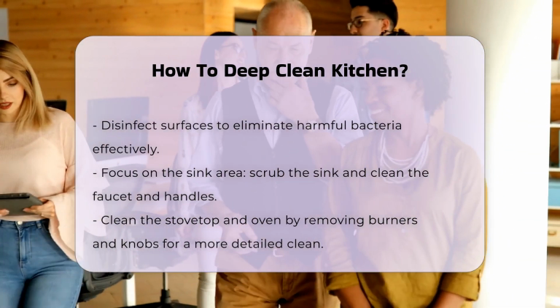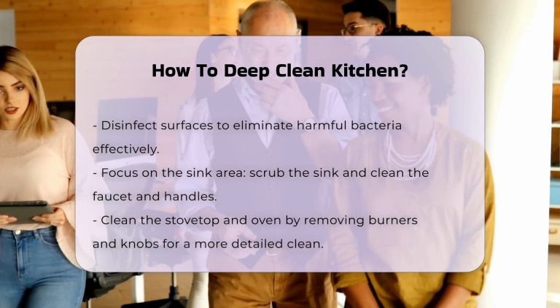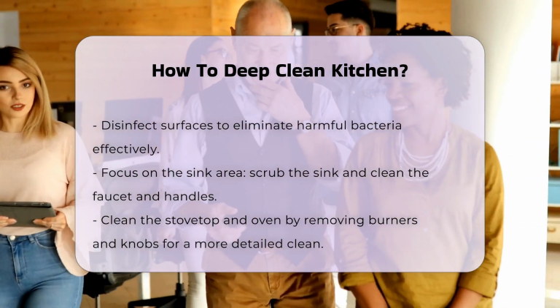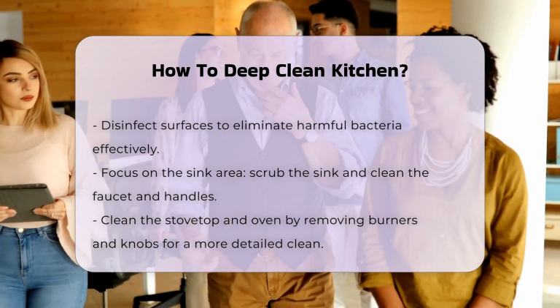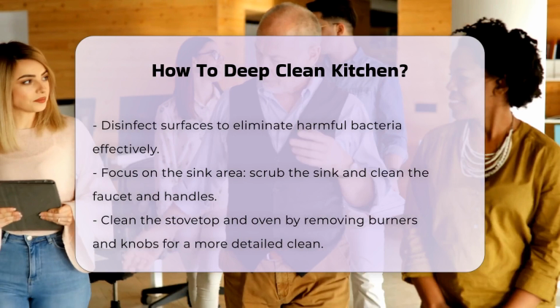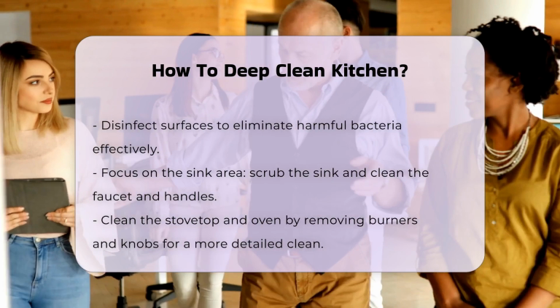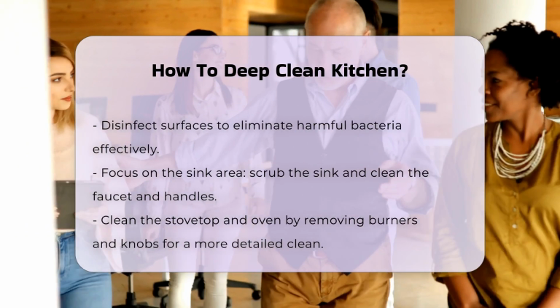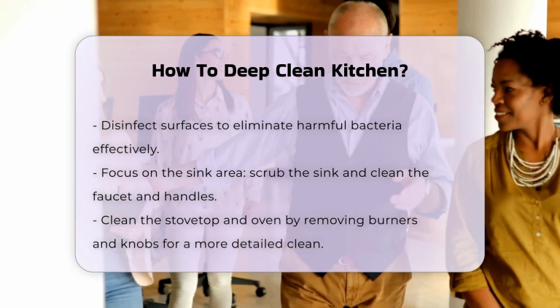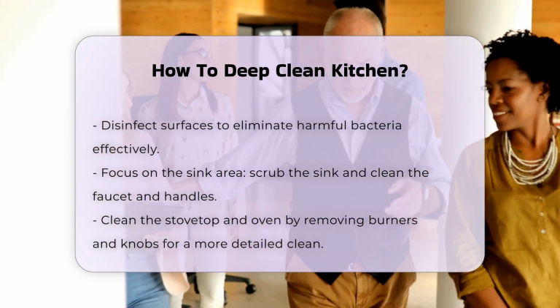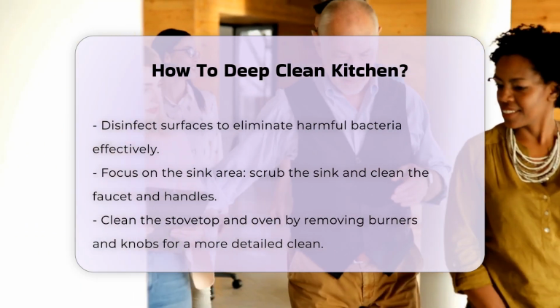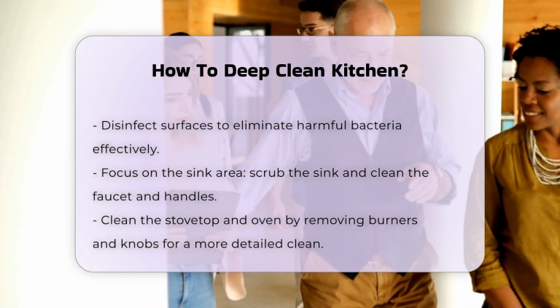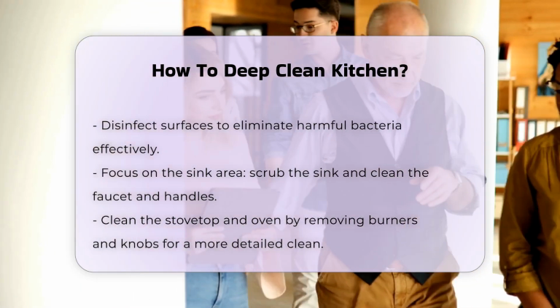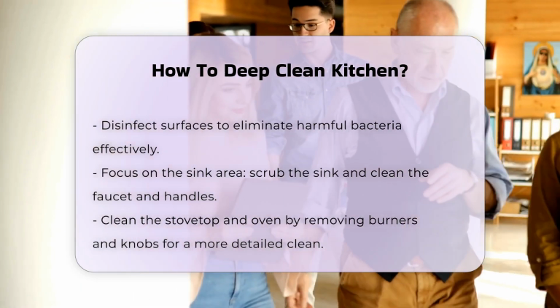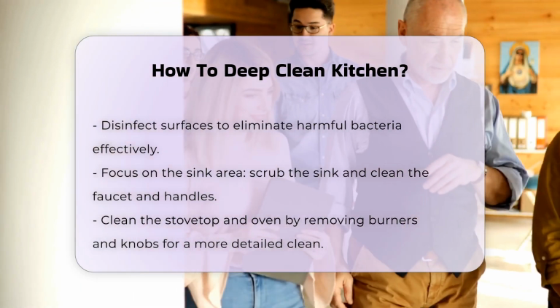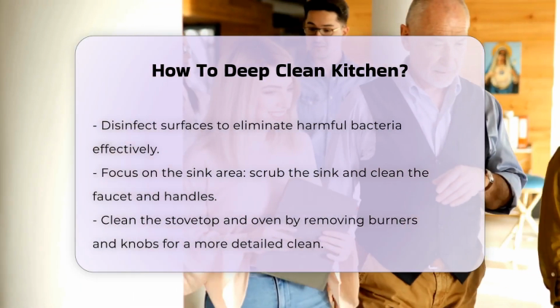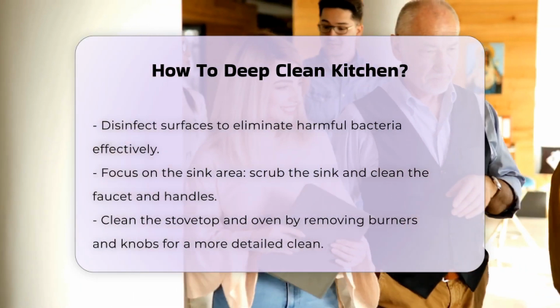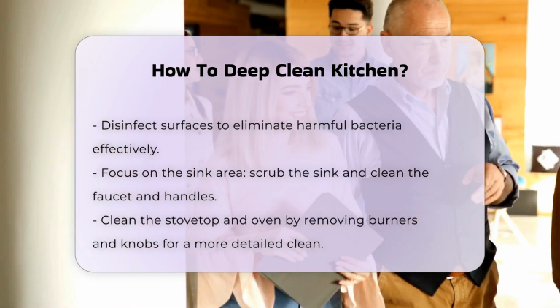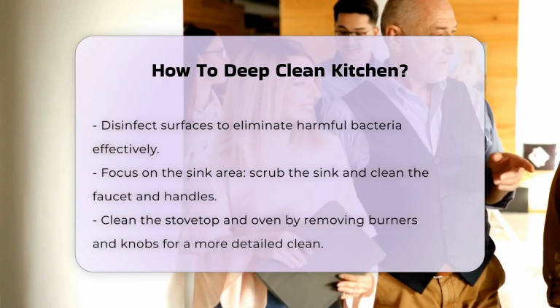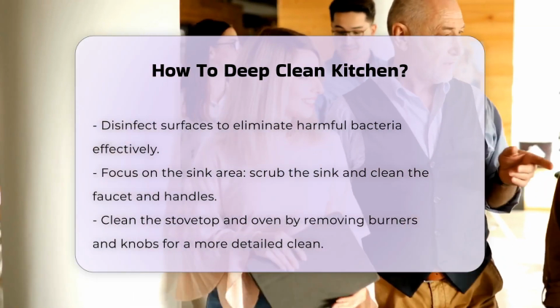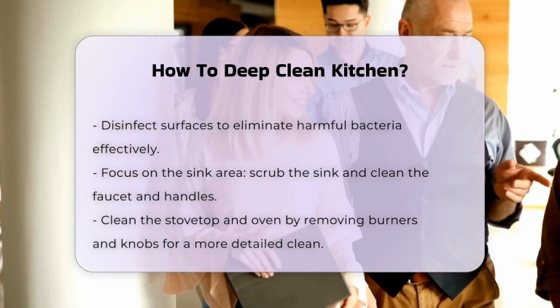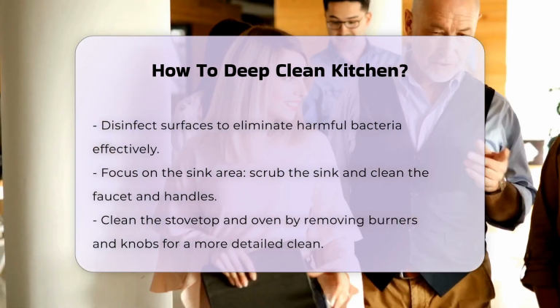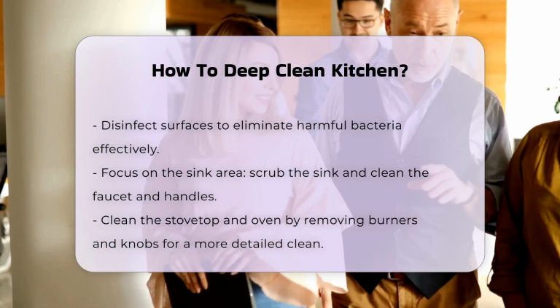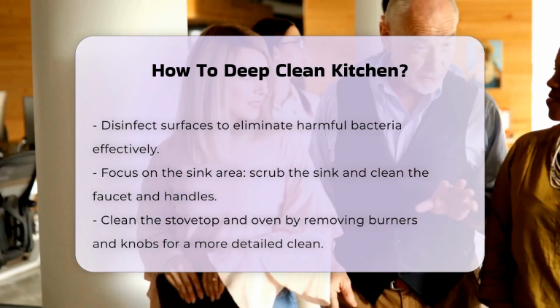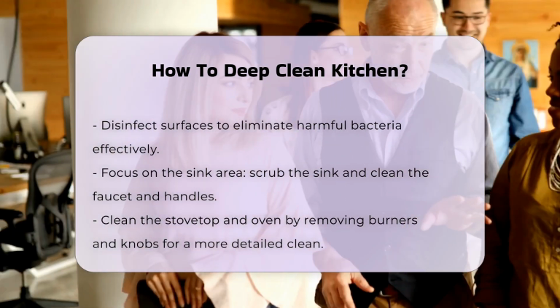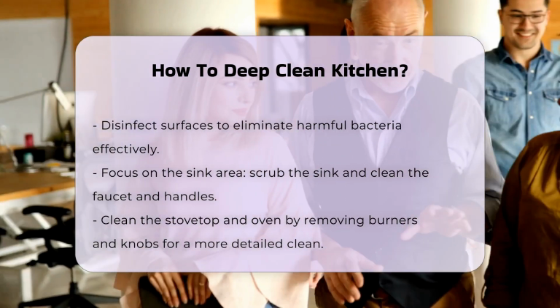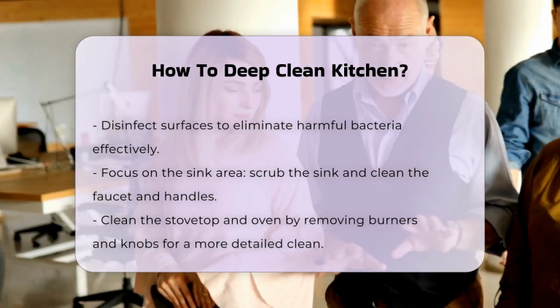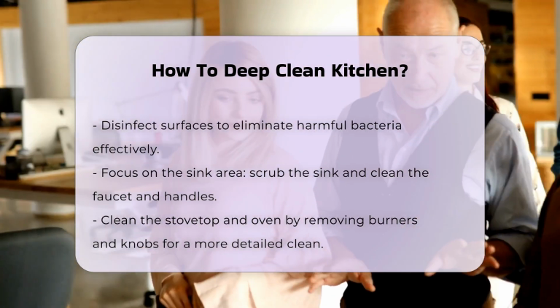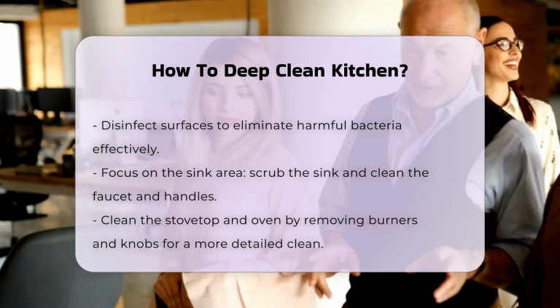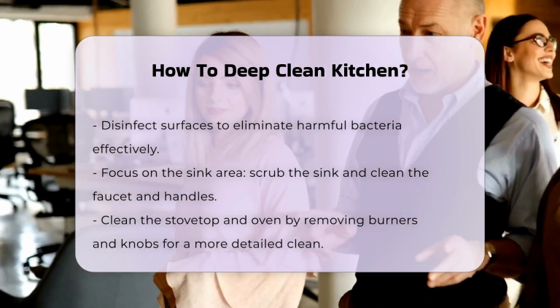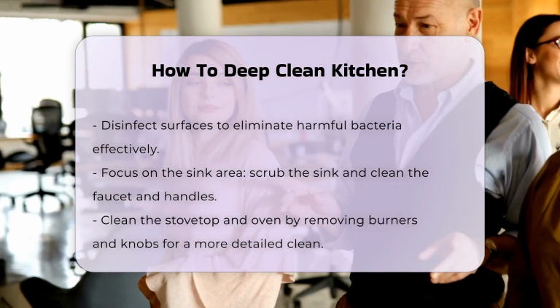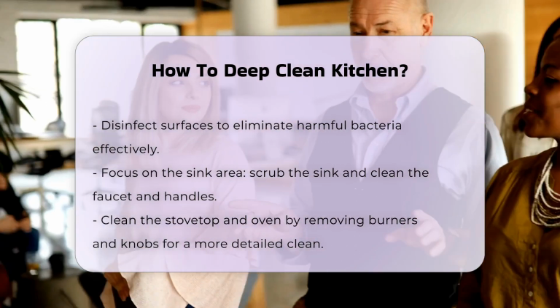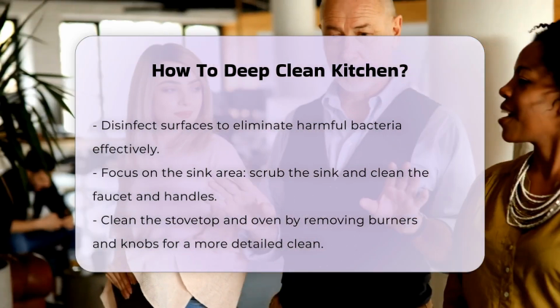Clean the stovetop and oven. Remove burners and knobs if possible. Clean these components separately for a more thorough job.